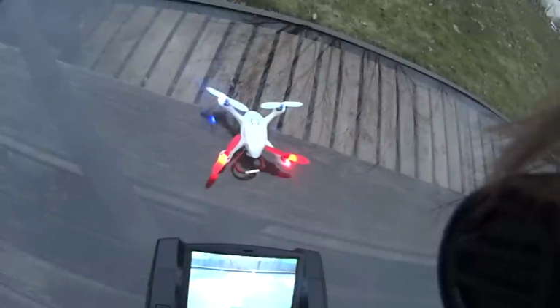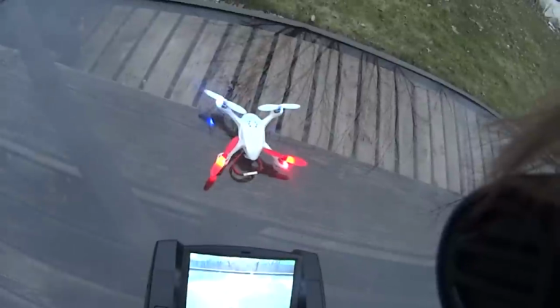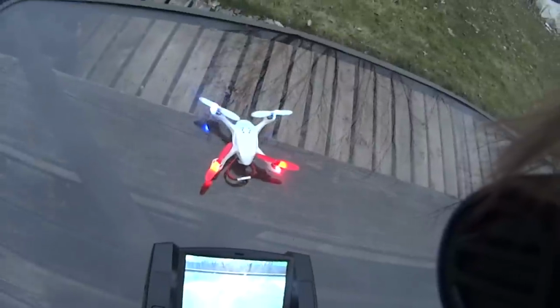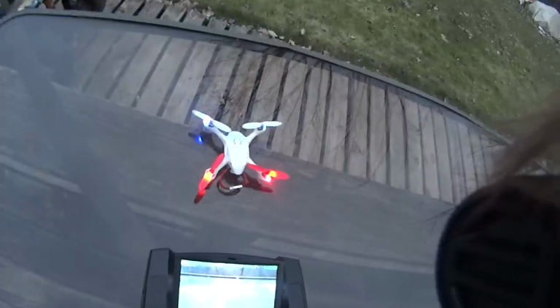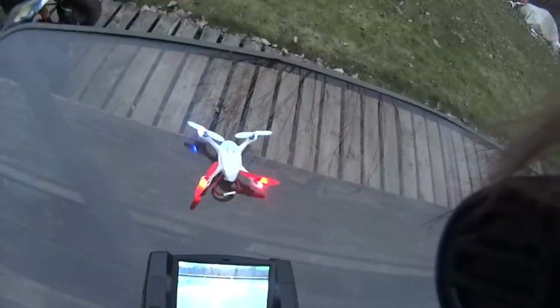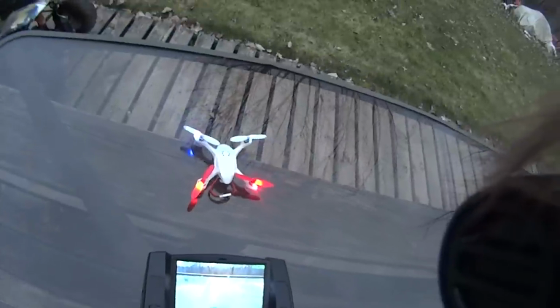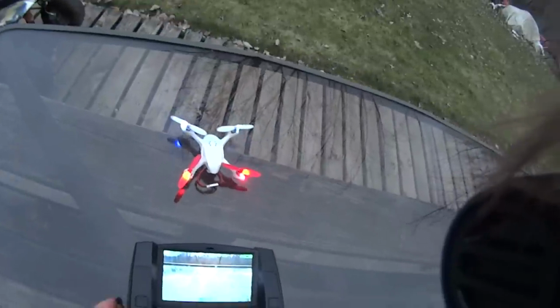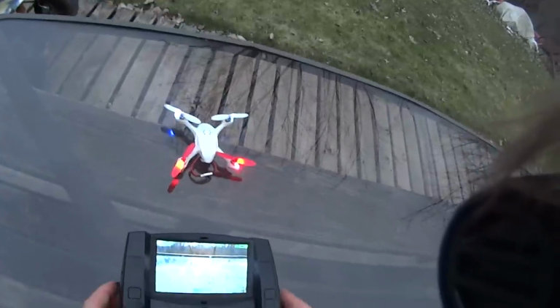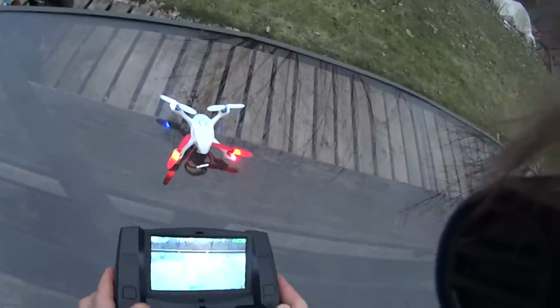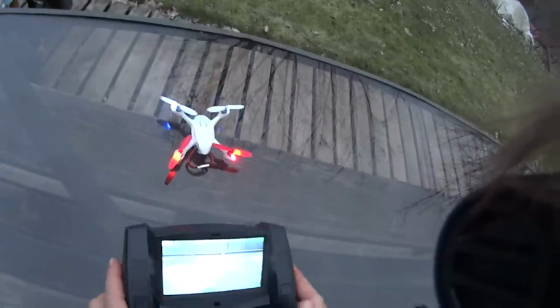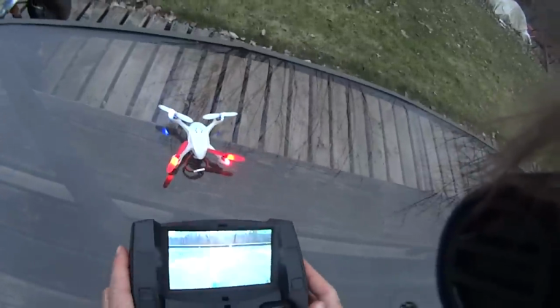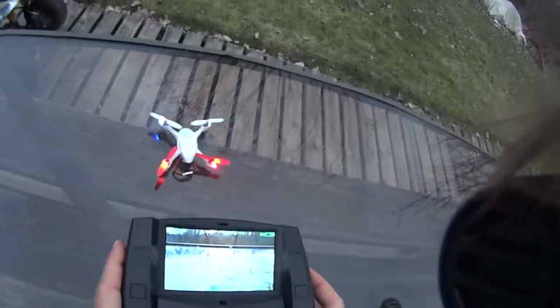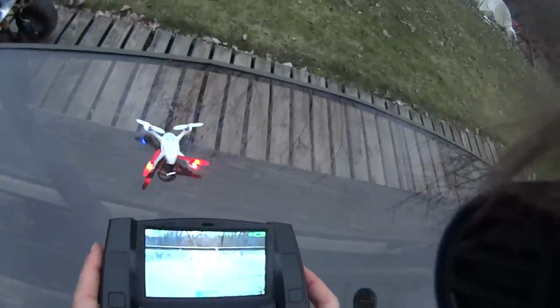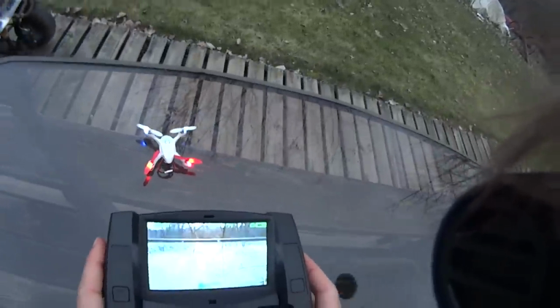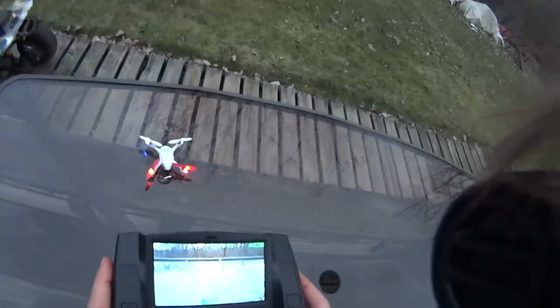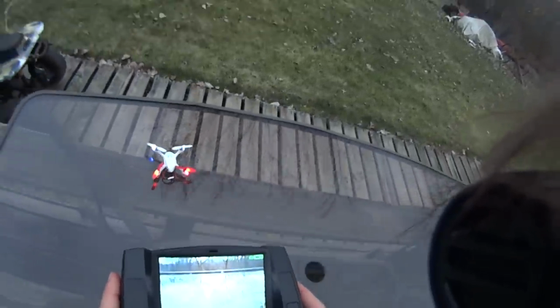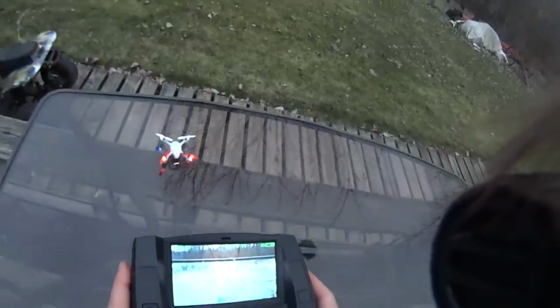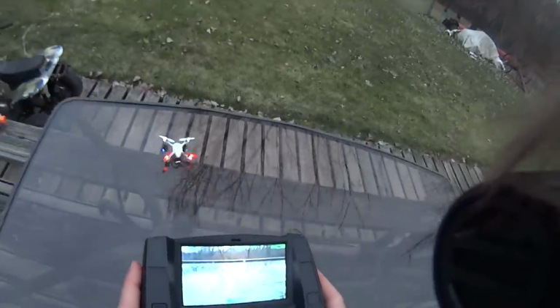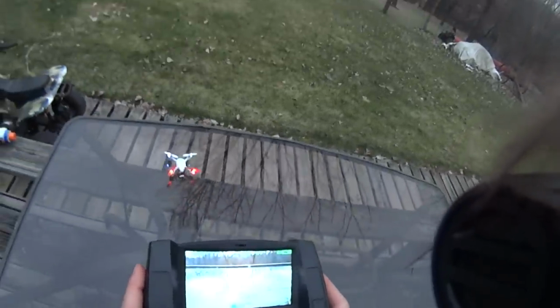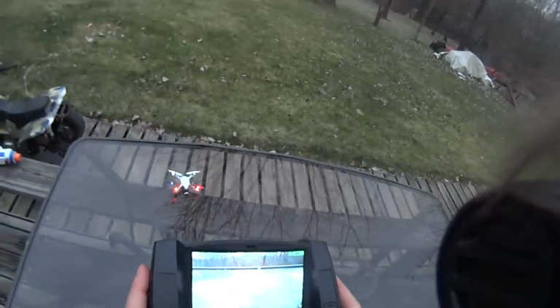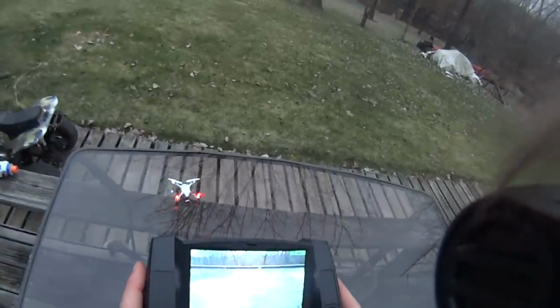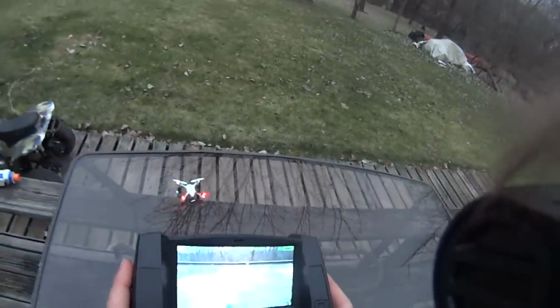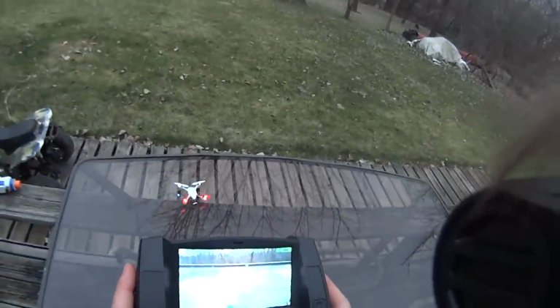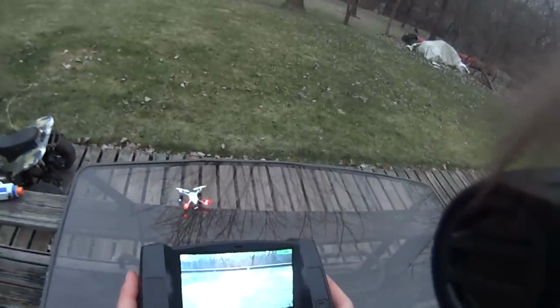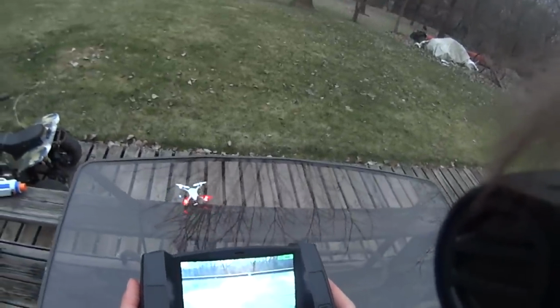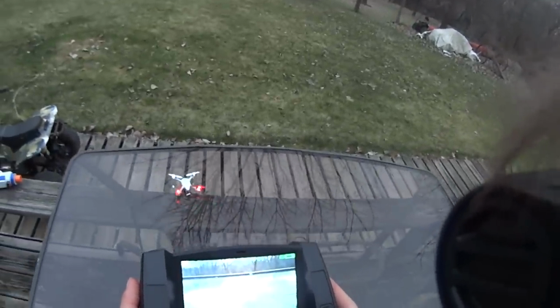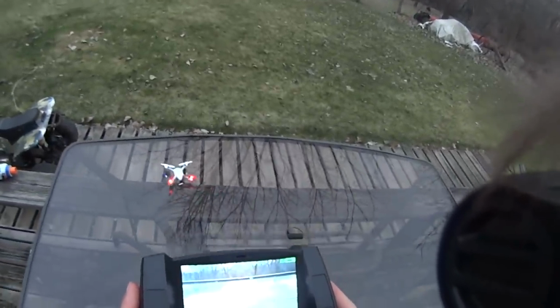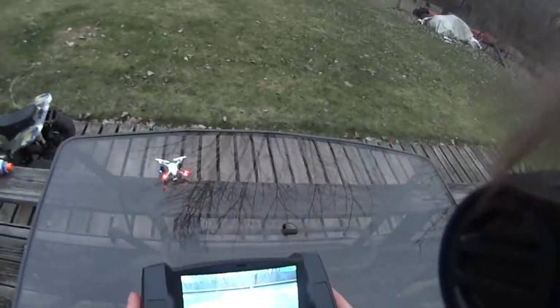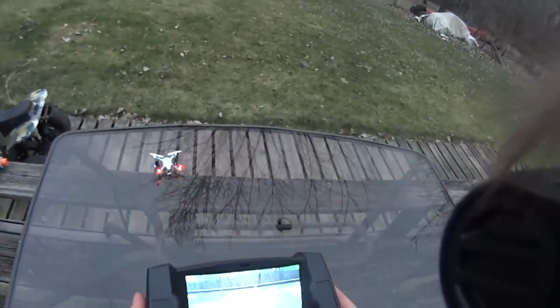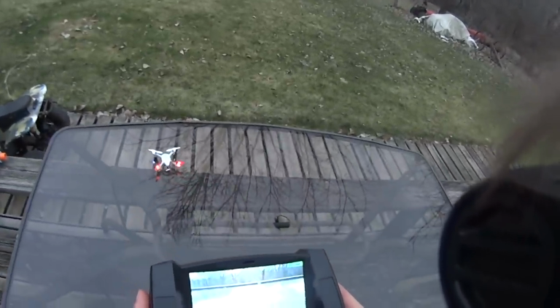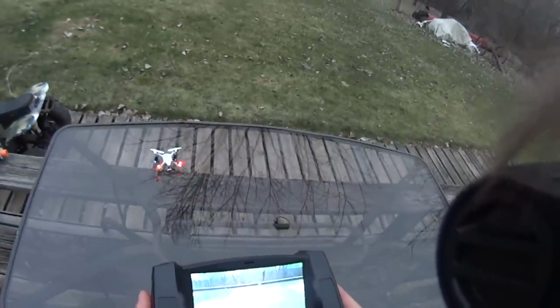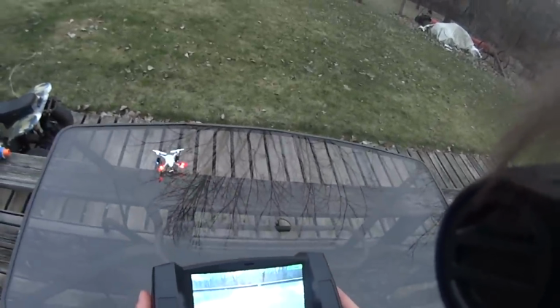Oh, look at that — I've got a screen again! I'm going to try and fly FPV.